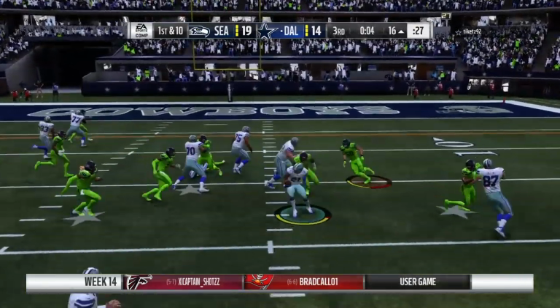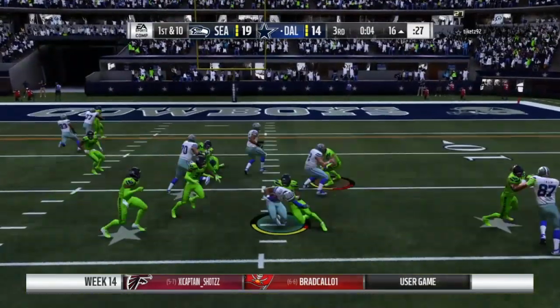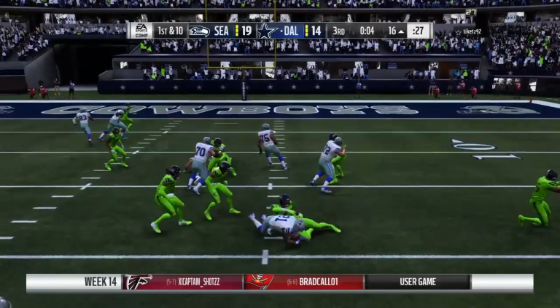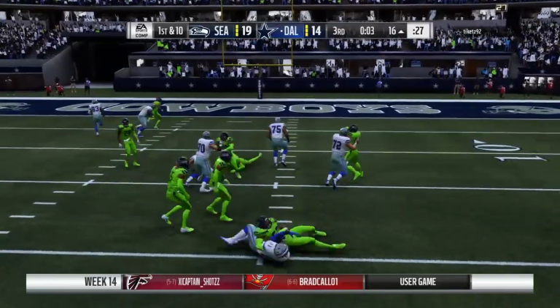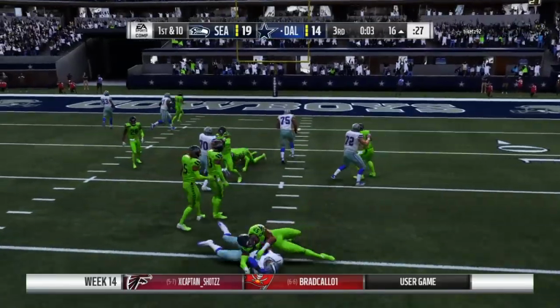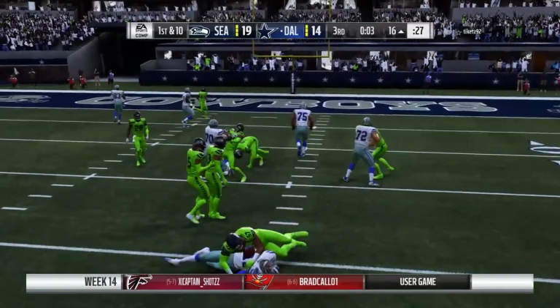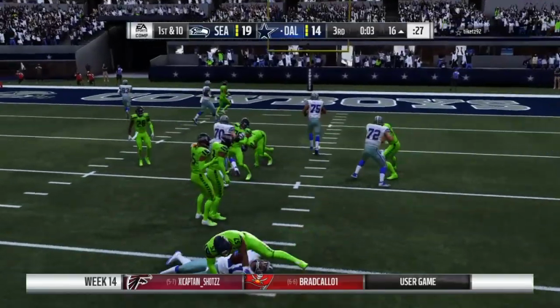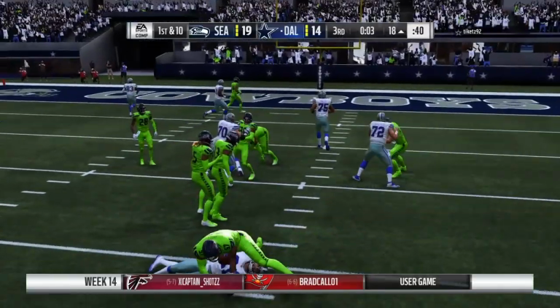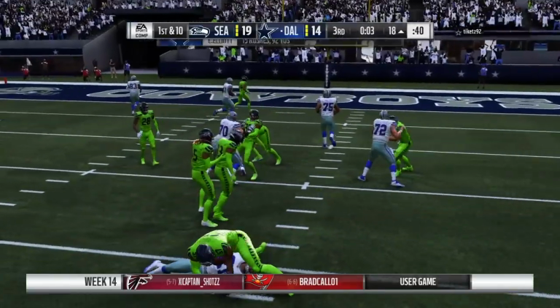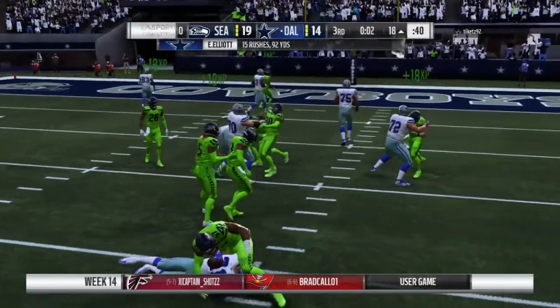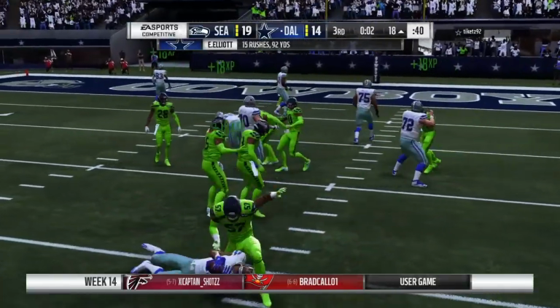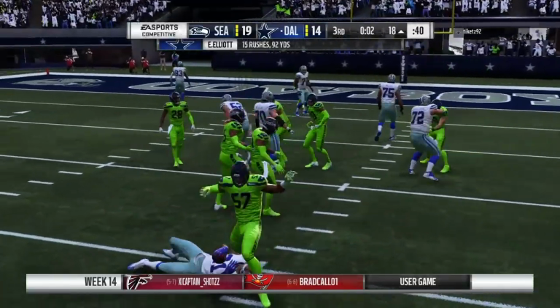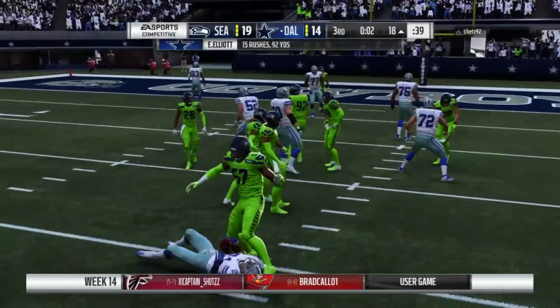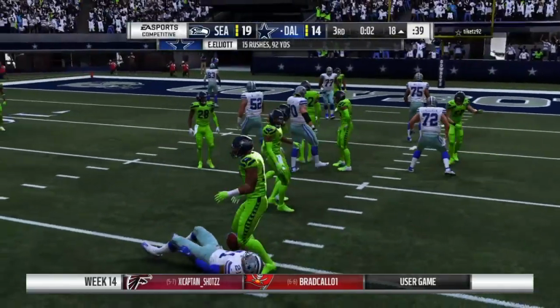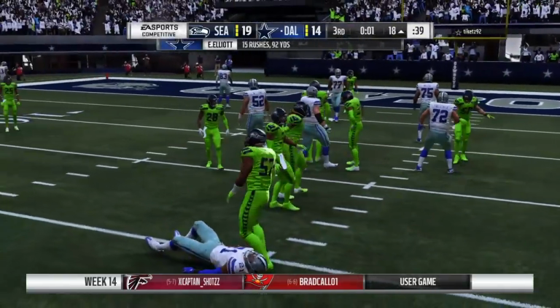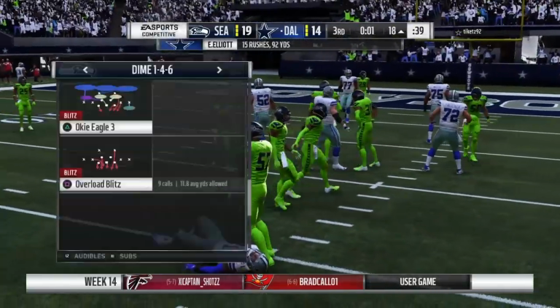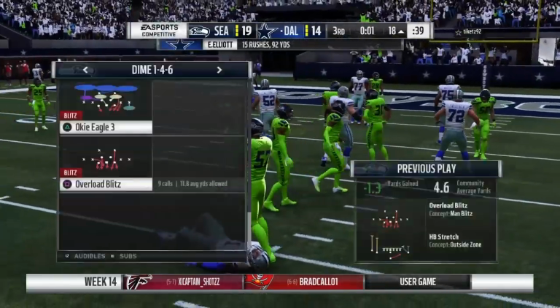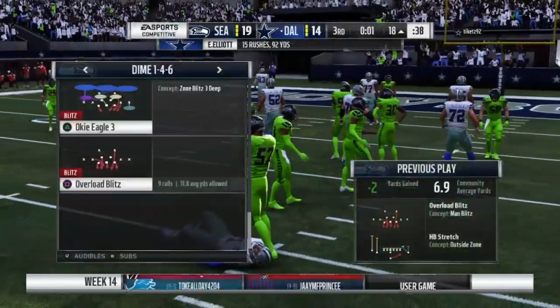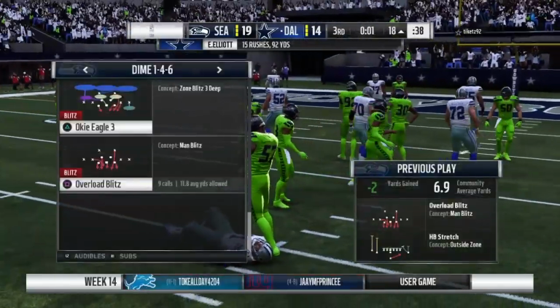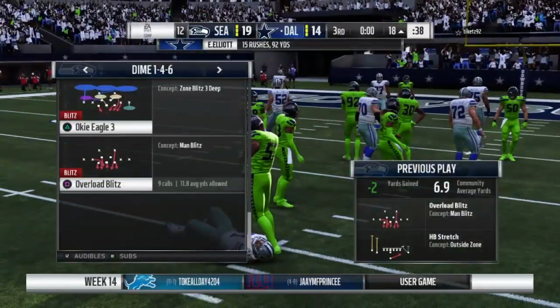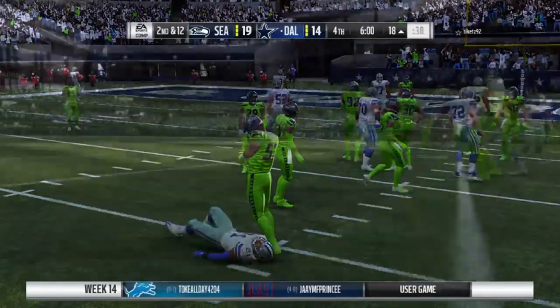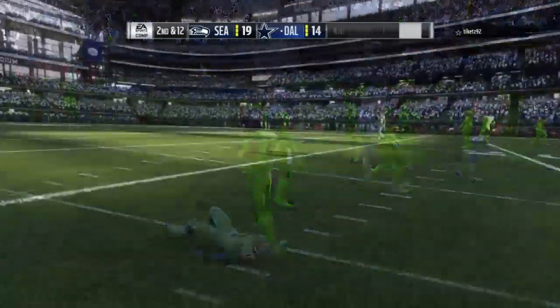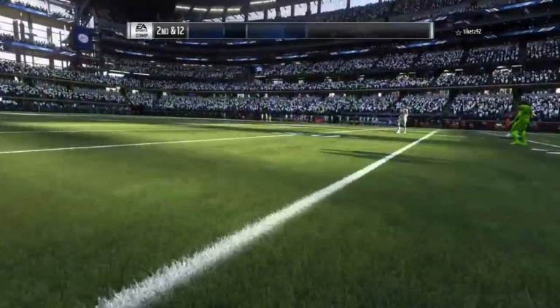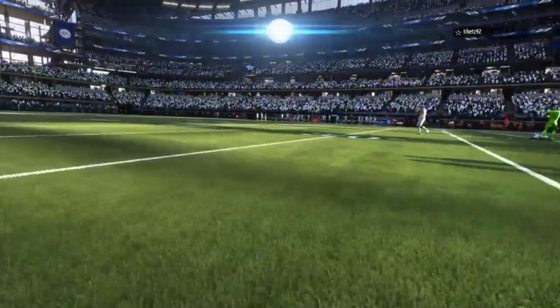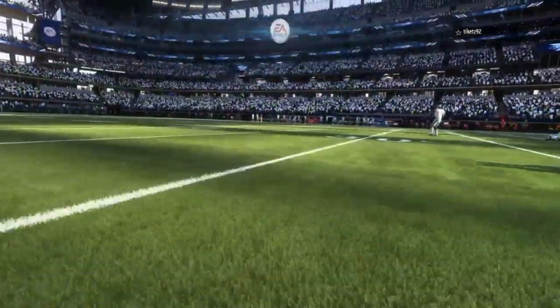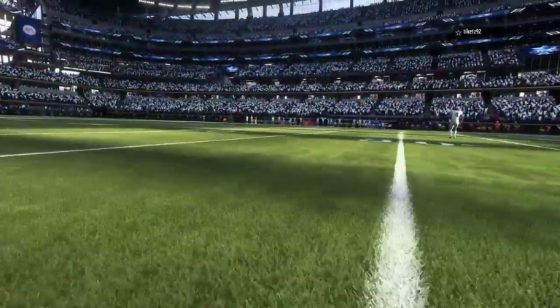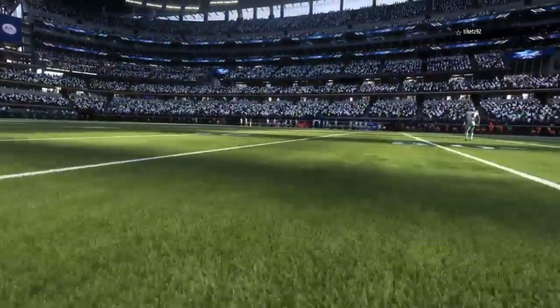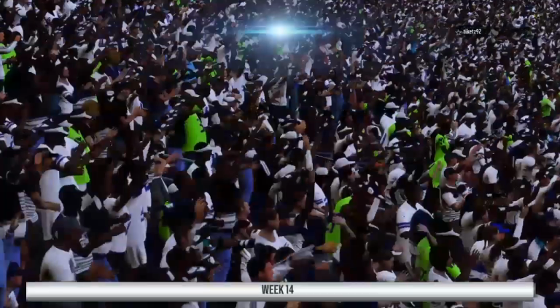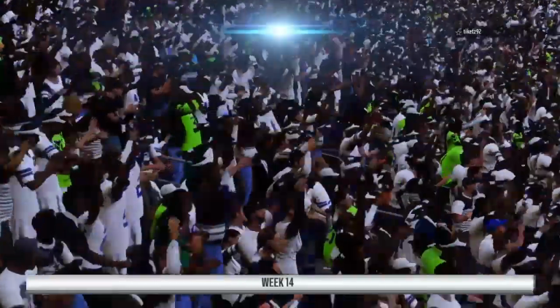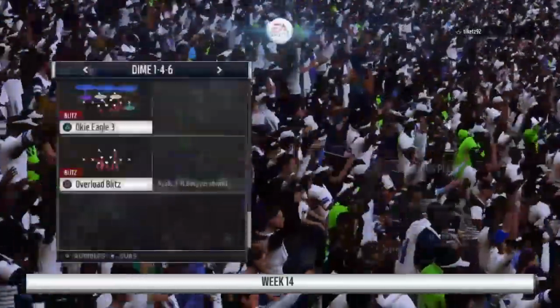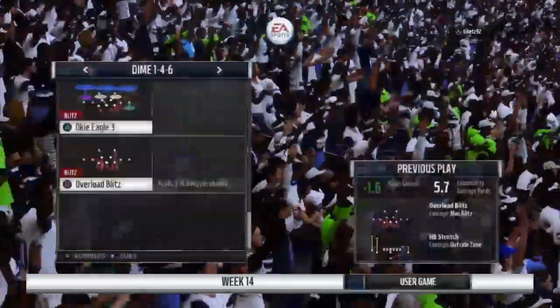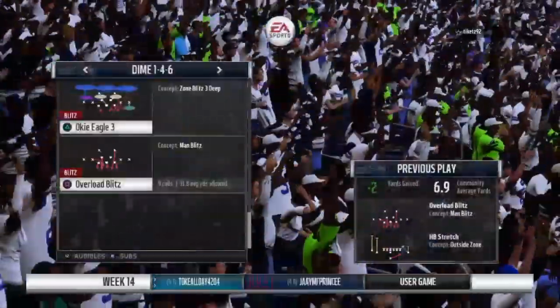The give to Elliott and he is going to lose yardage here — a loss of two, bringing up second down.